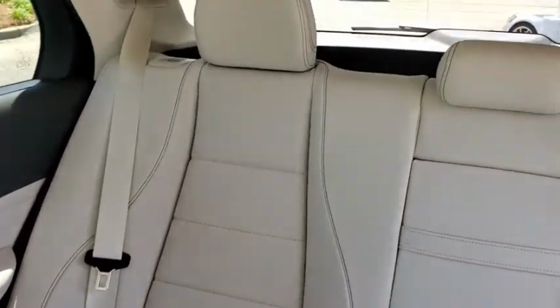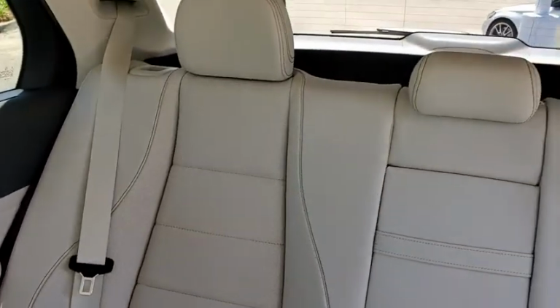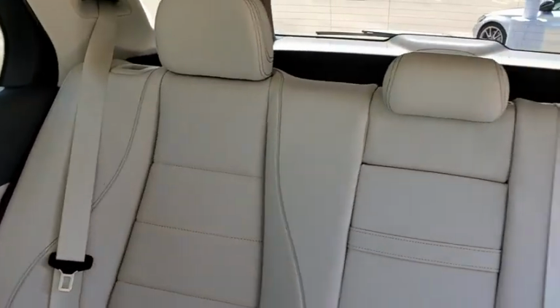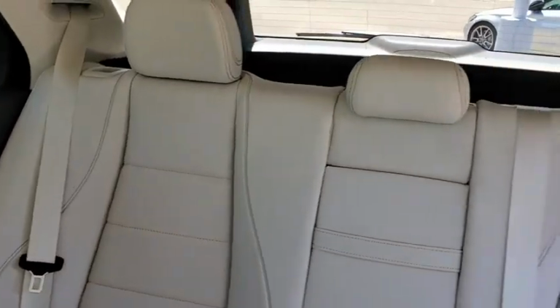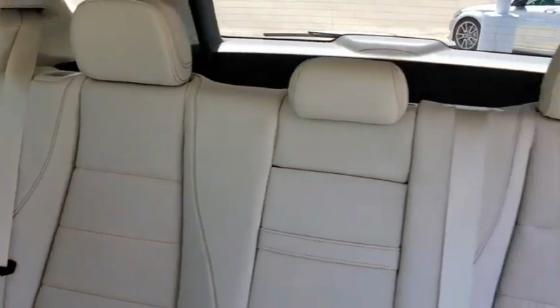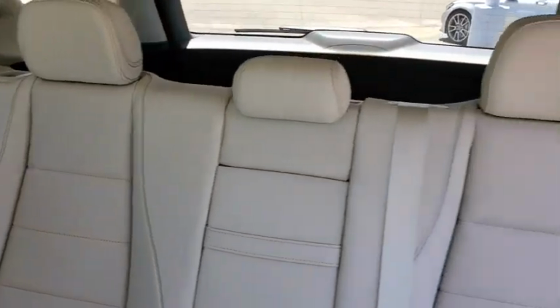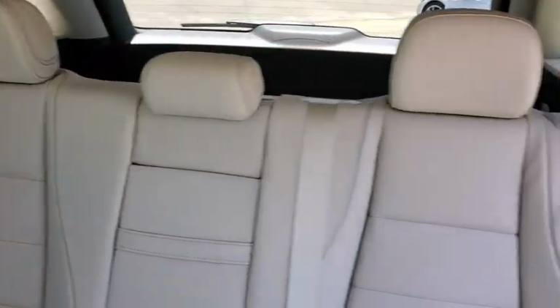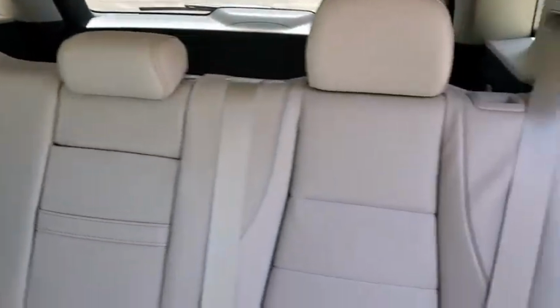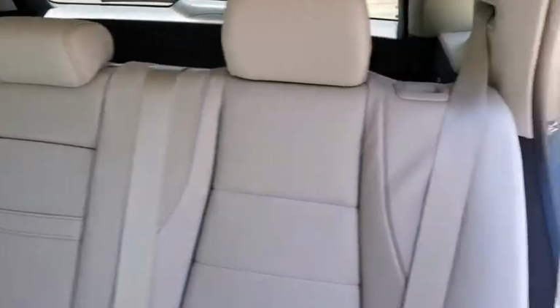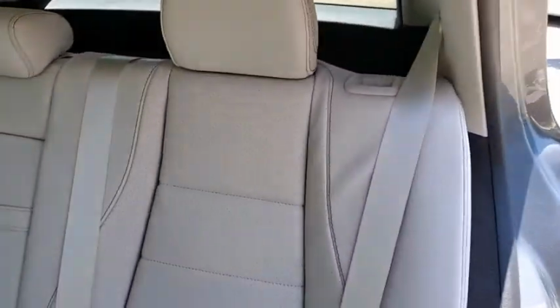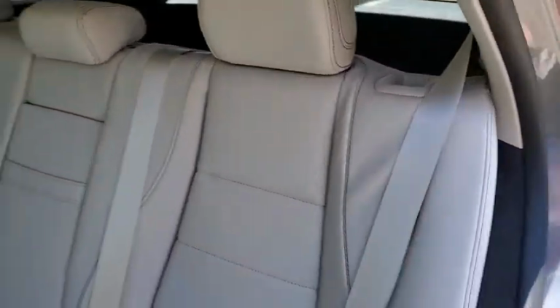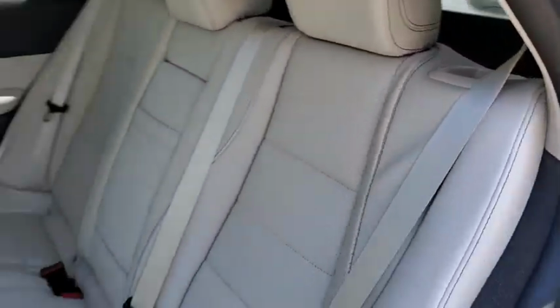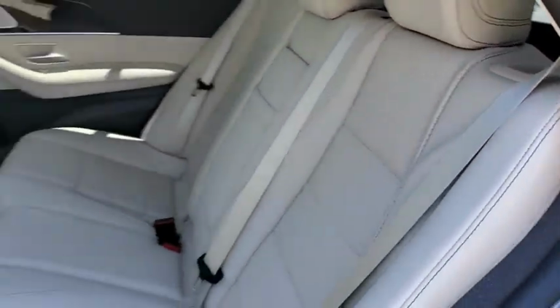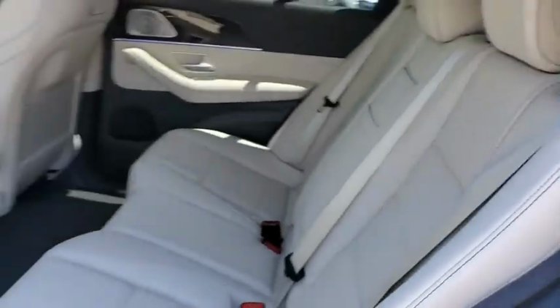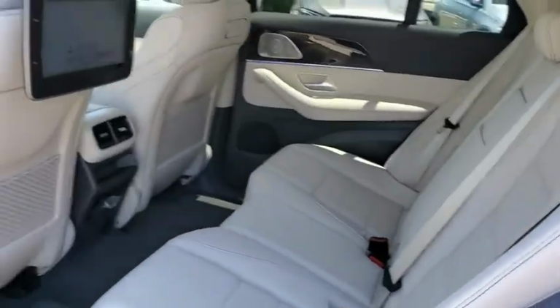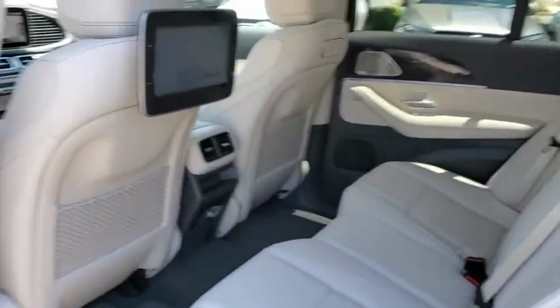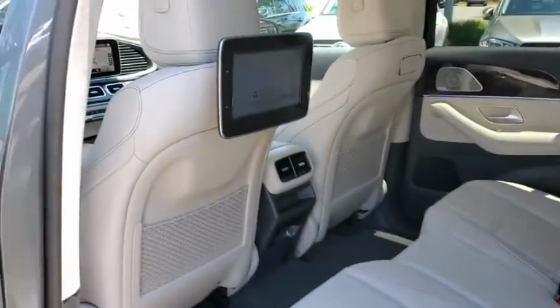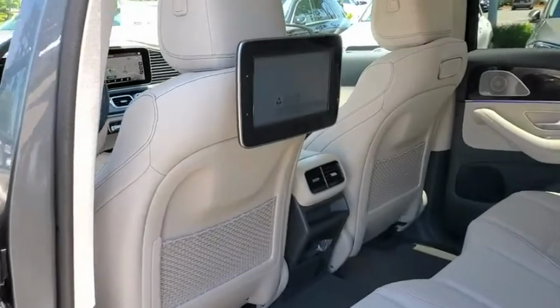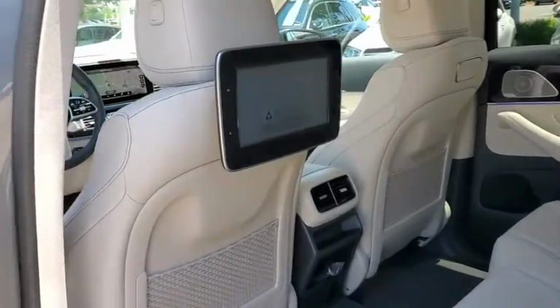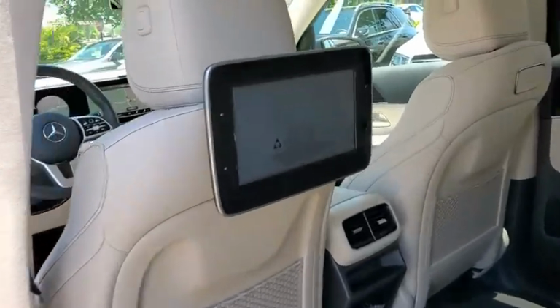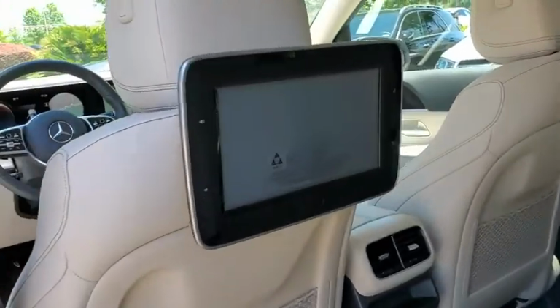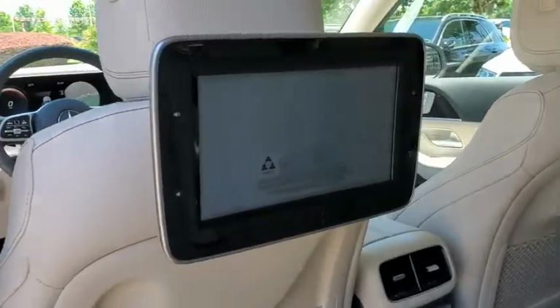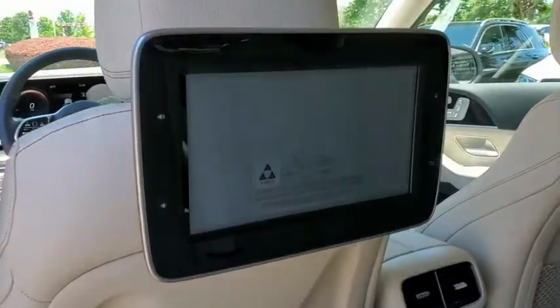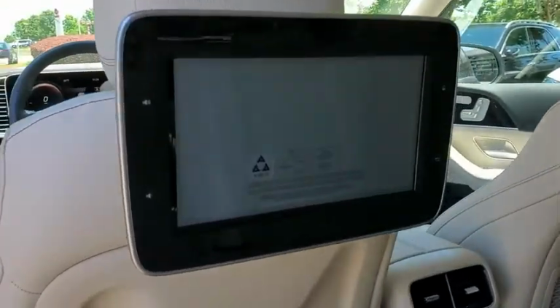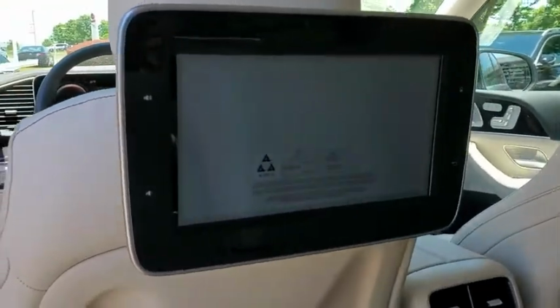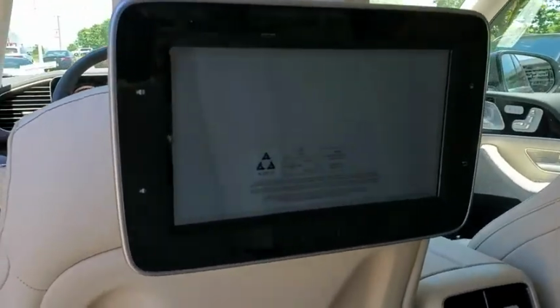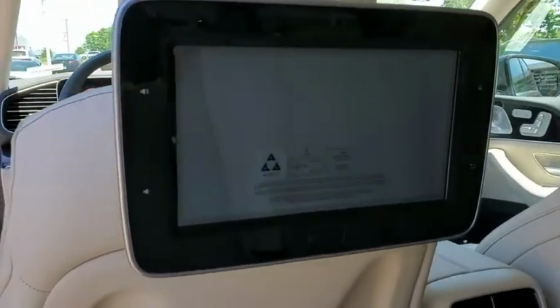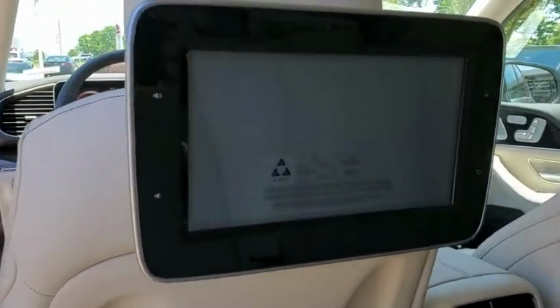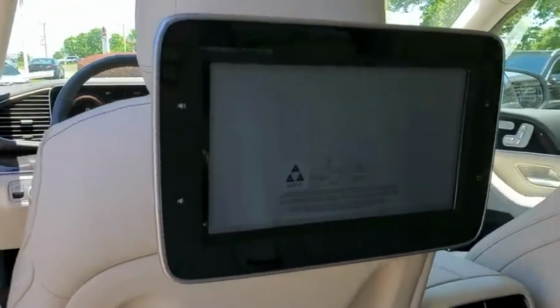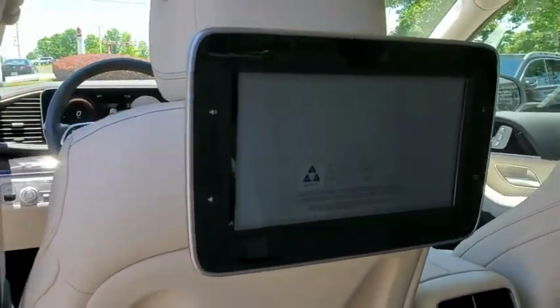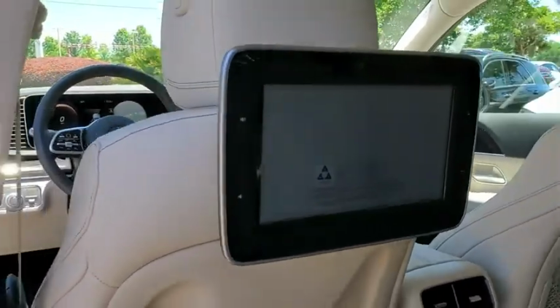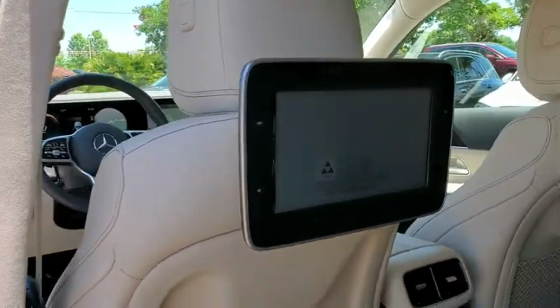Heated front seats, compass, security system, trip computer, power windows, rear window defroster, tachometer, brake assist.